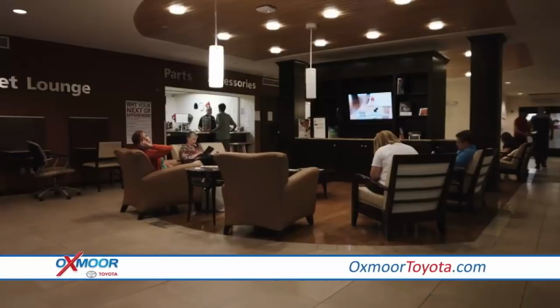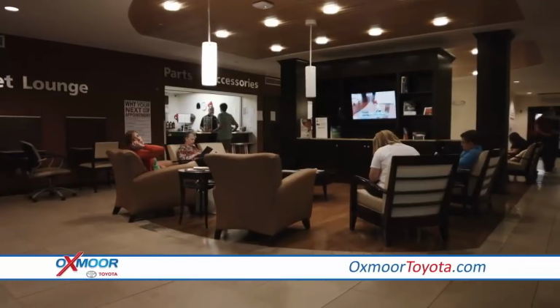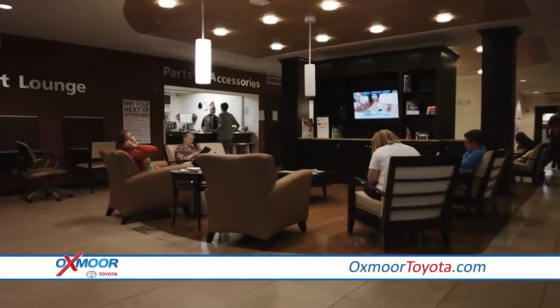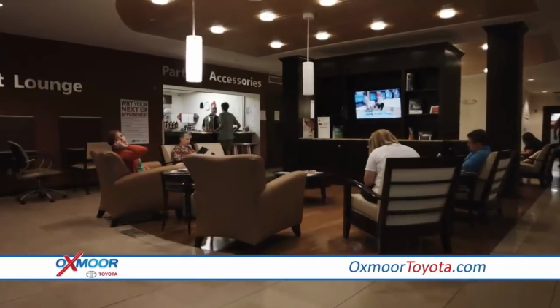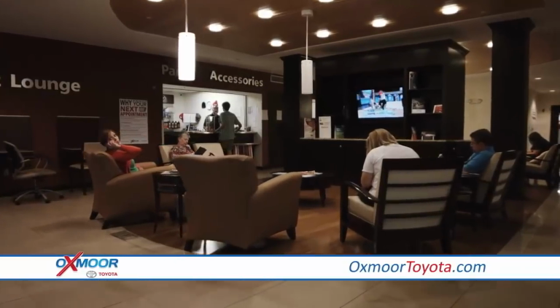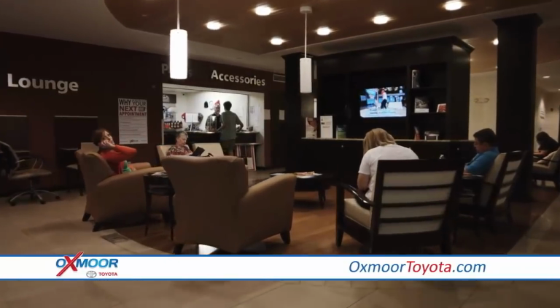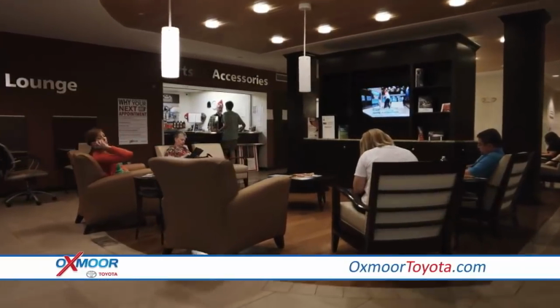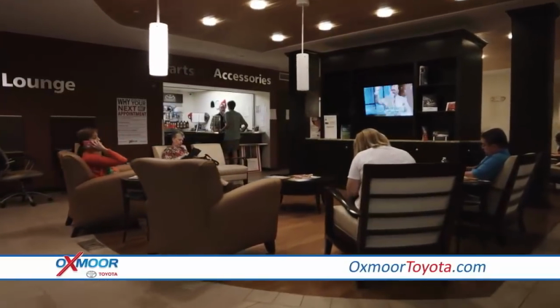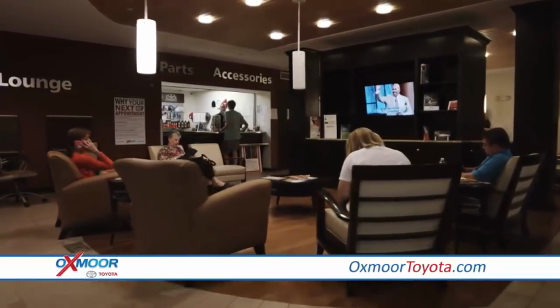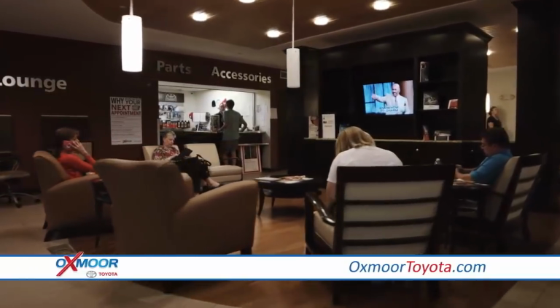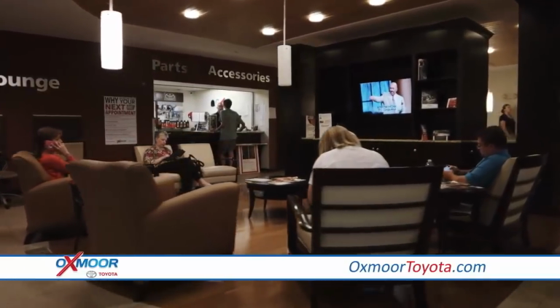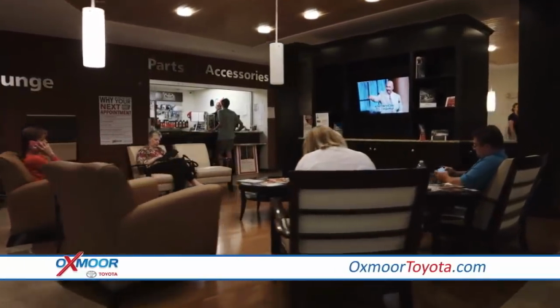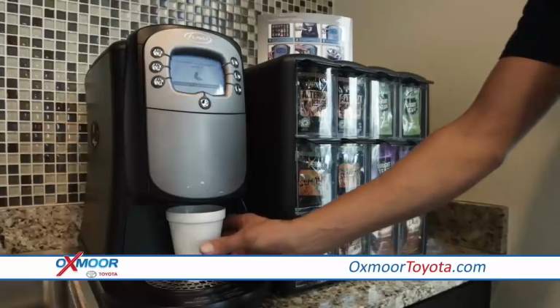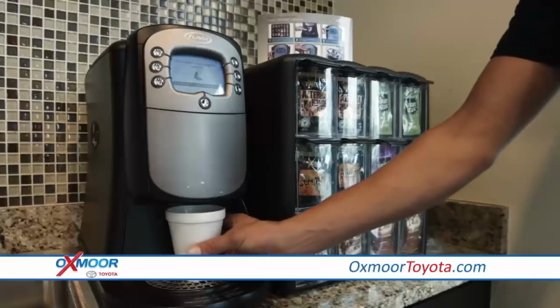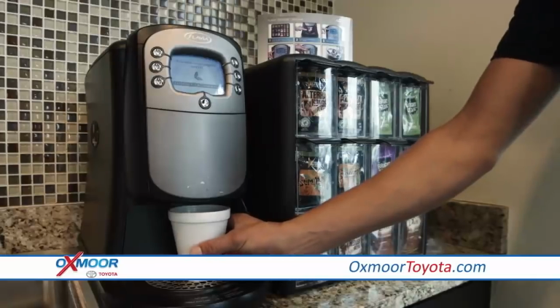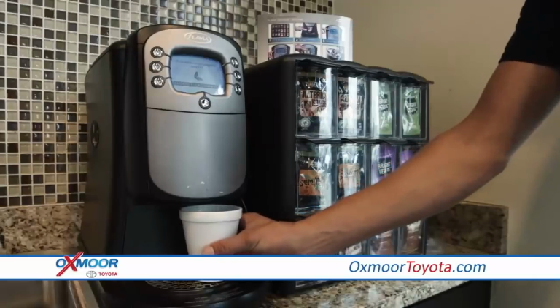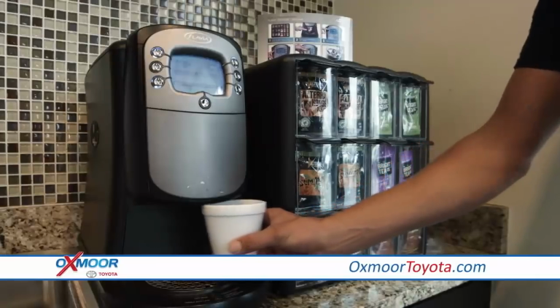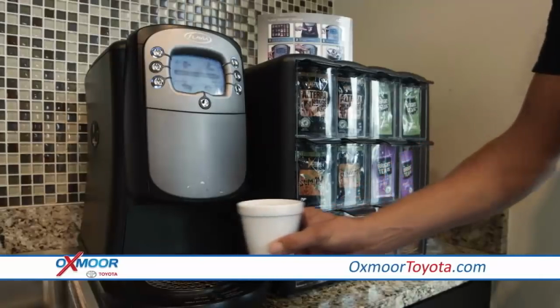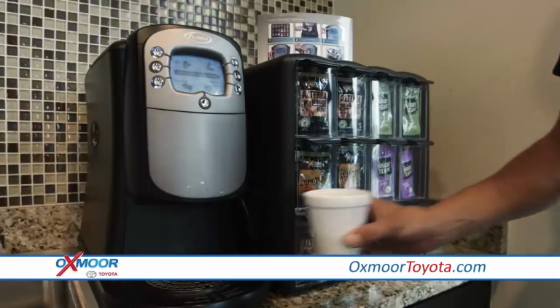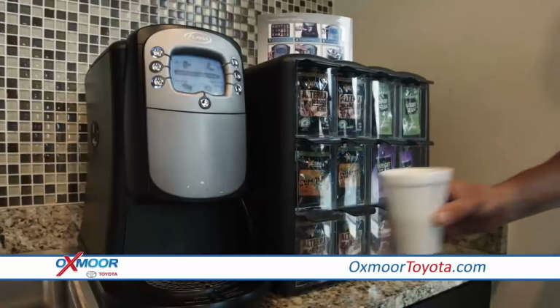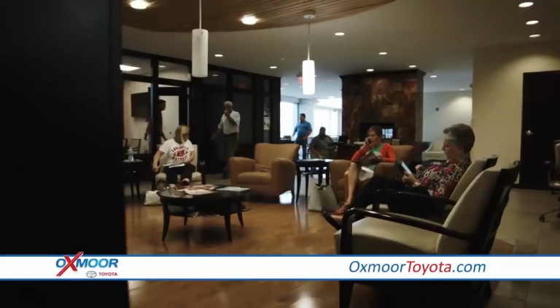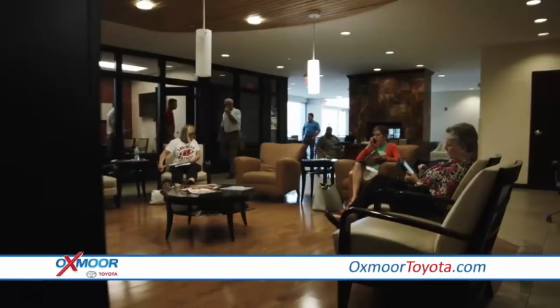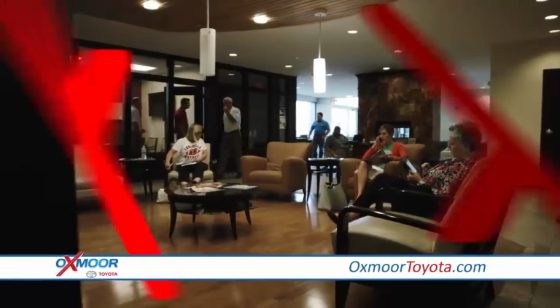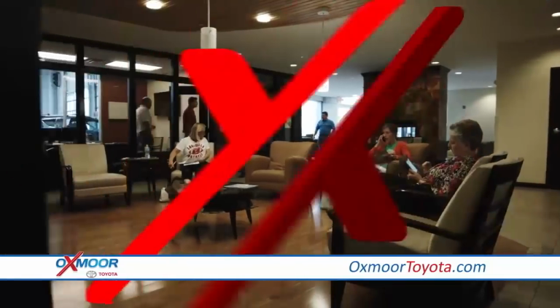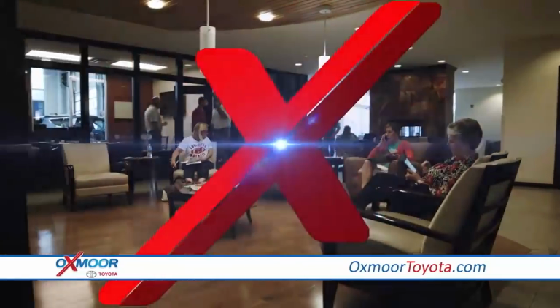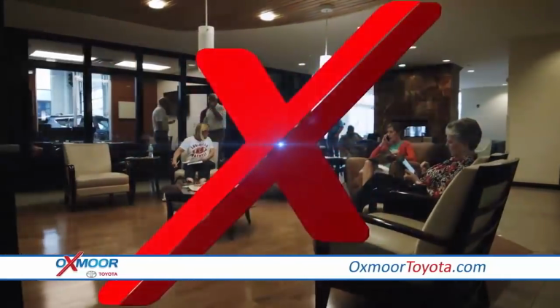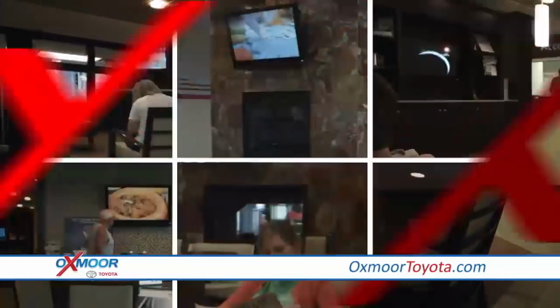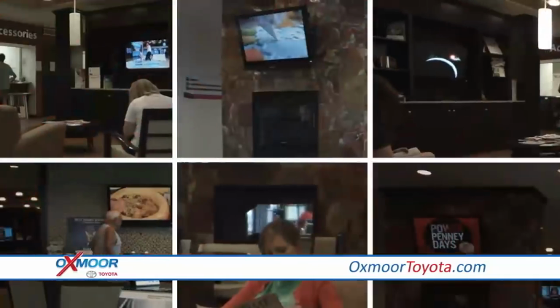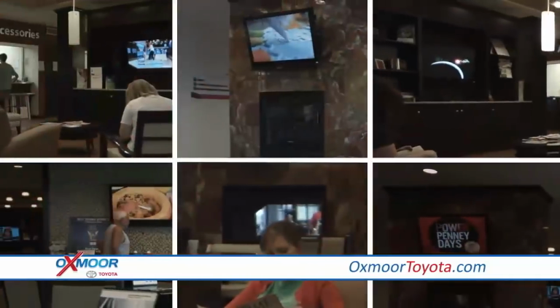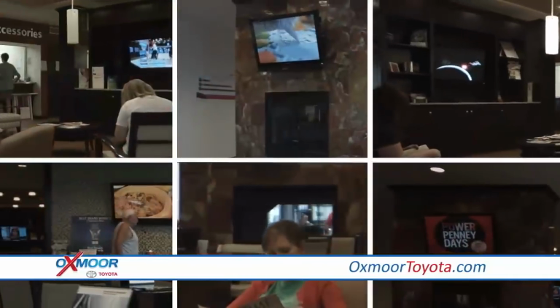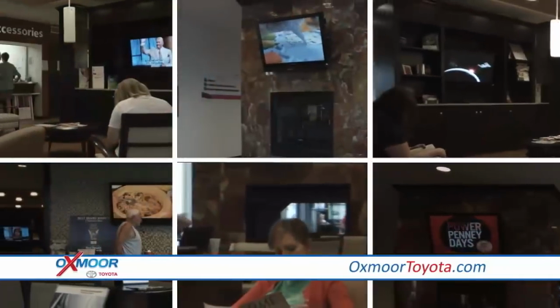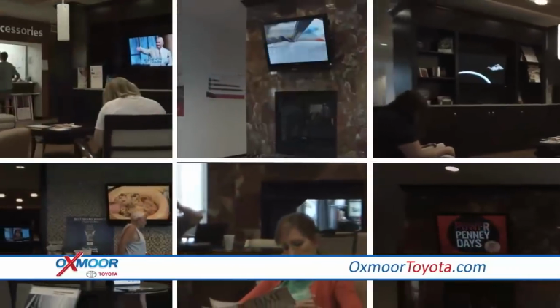Relax in our customer lounge with free coffee, free Wi-Fi, and eight televisions.